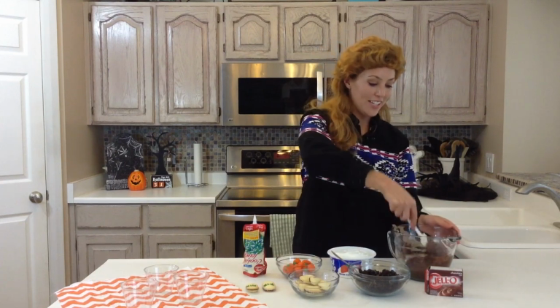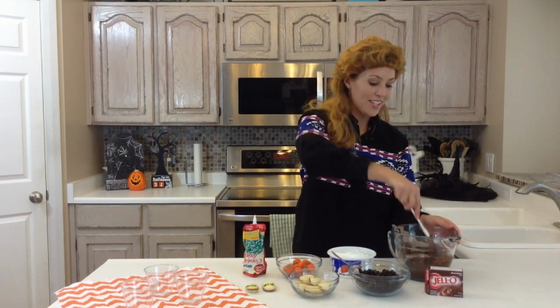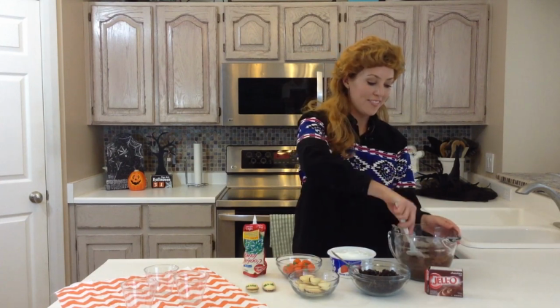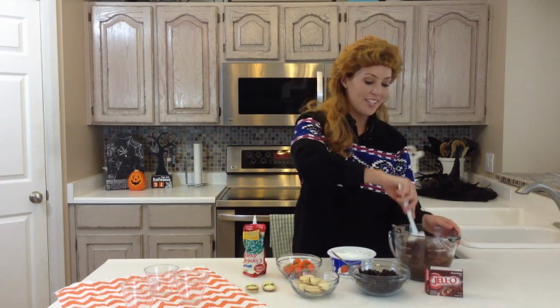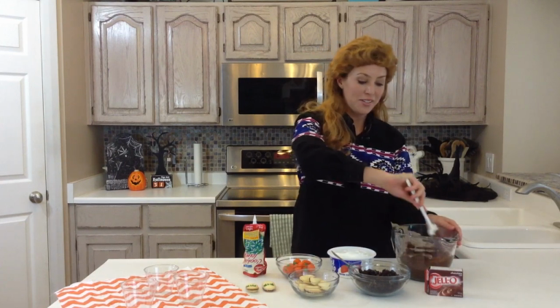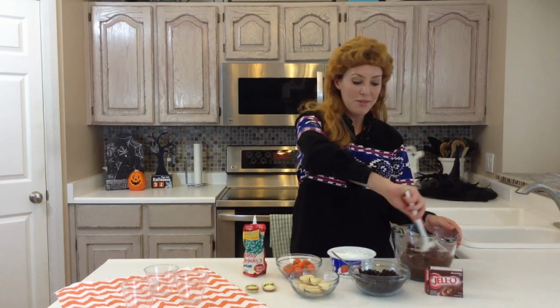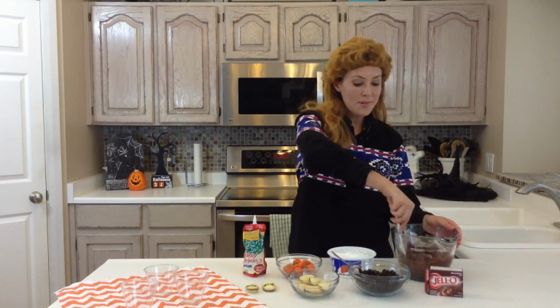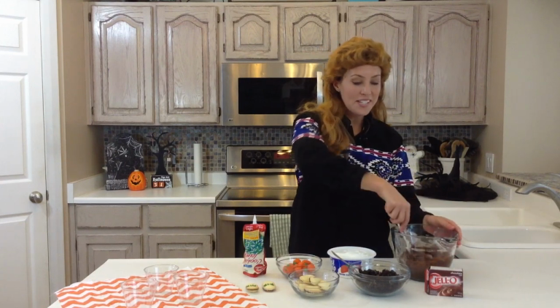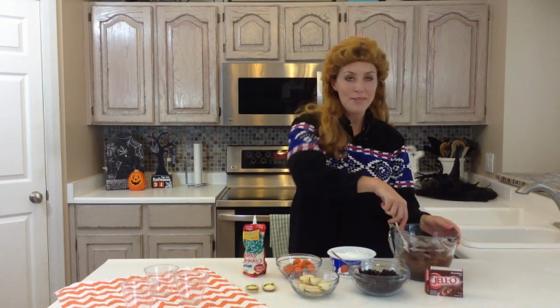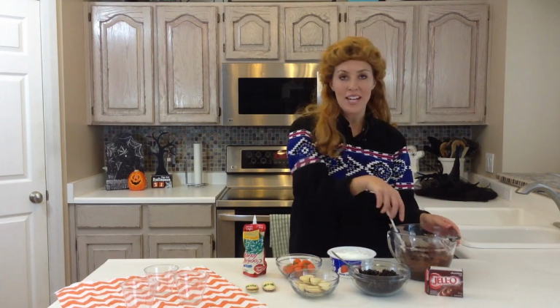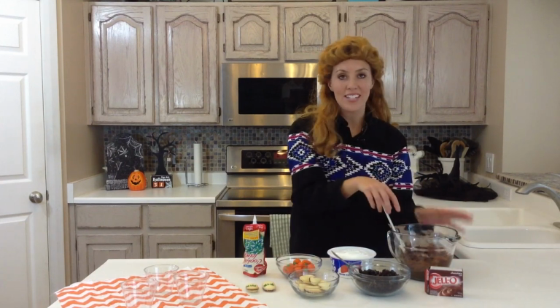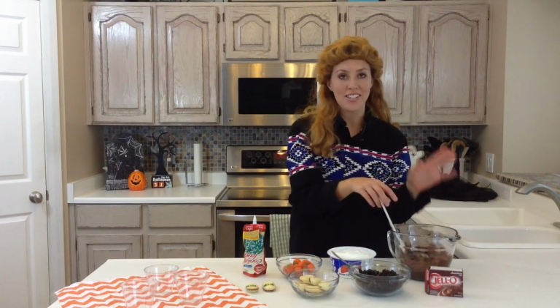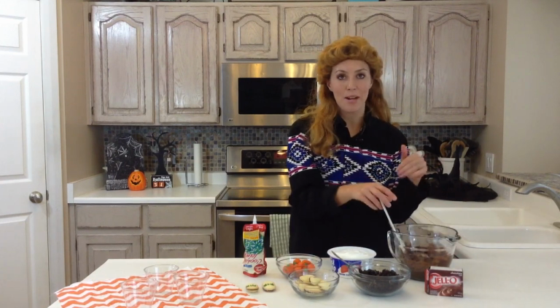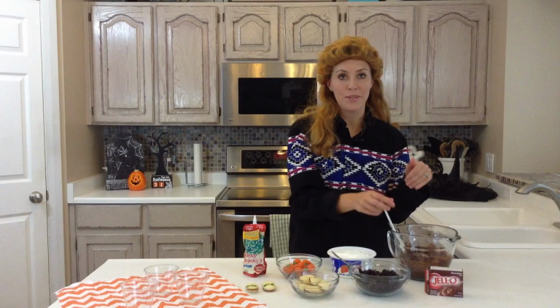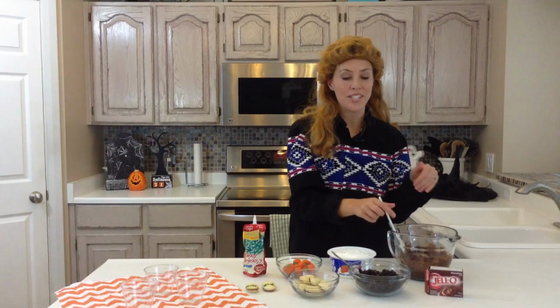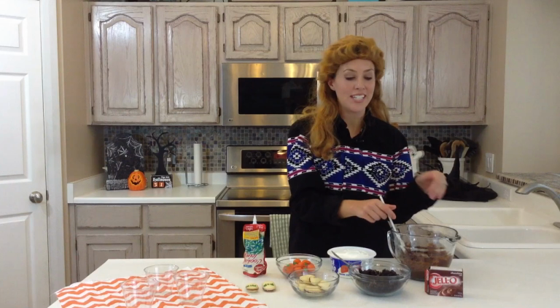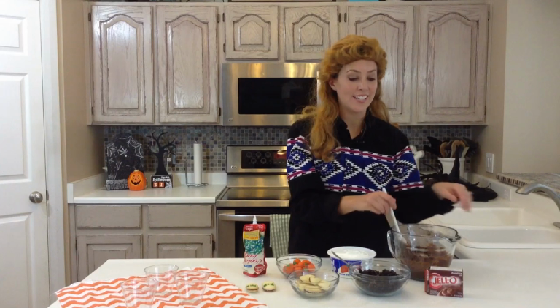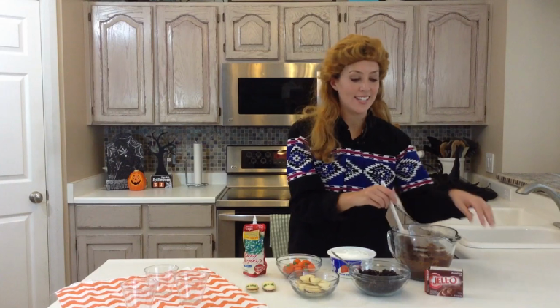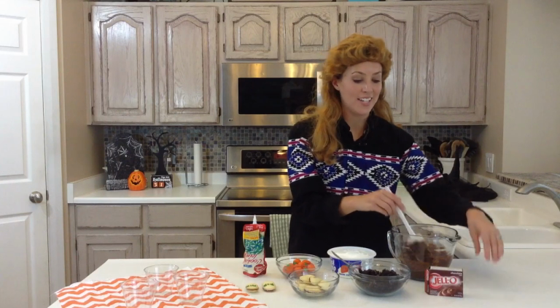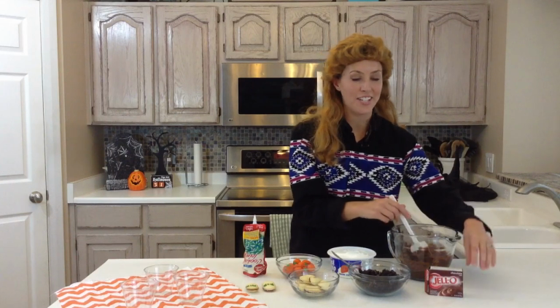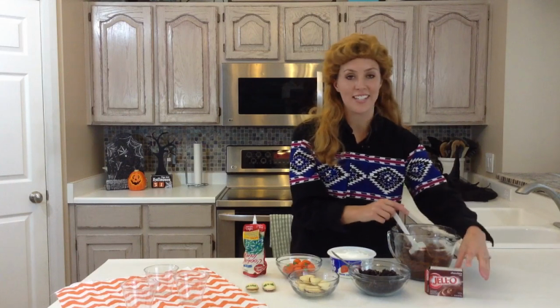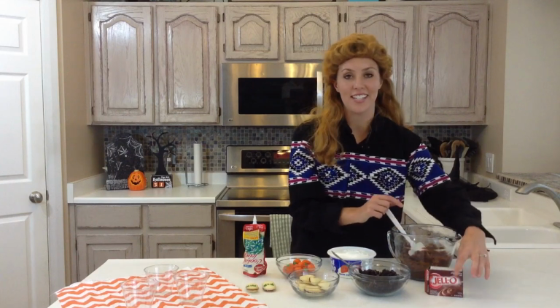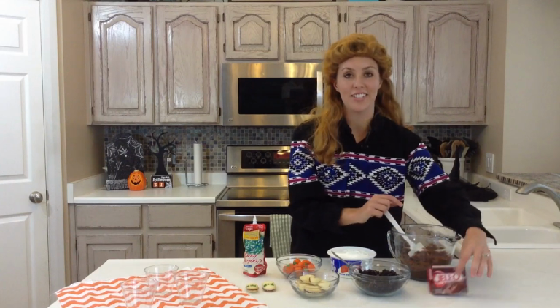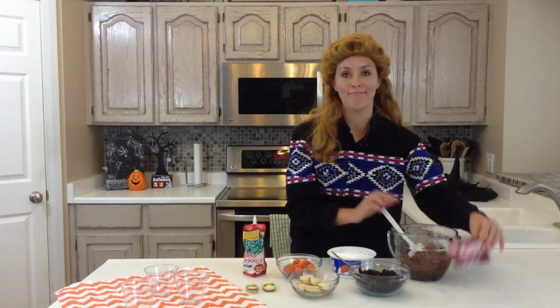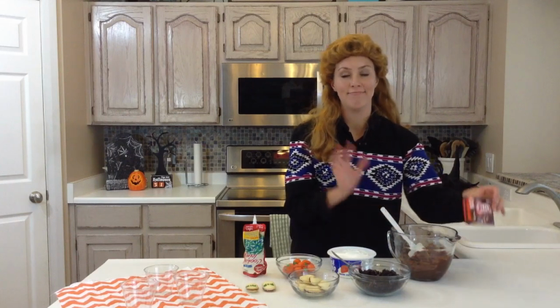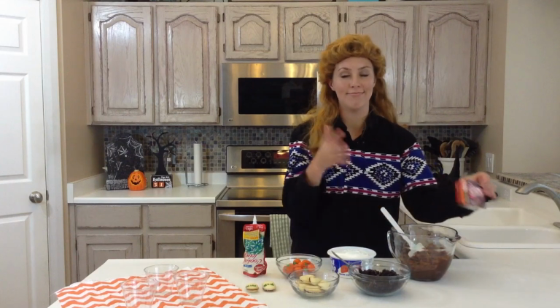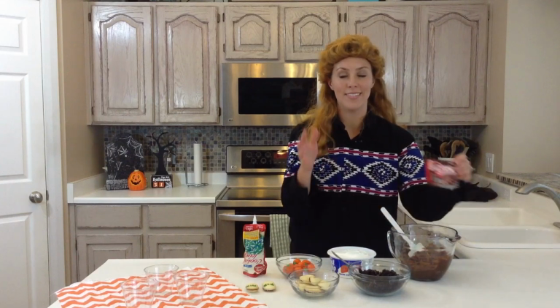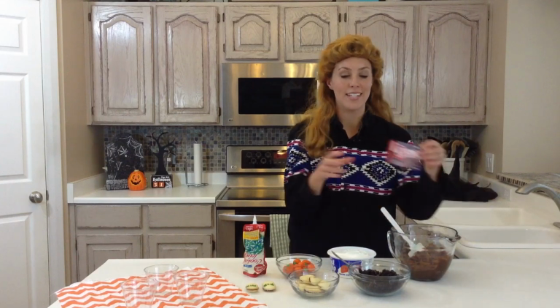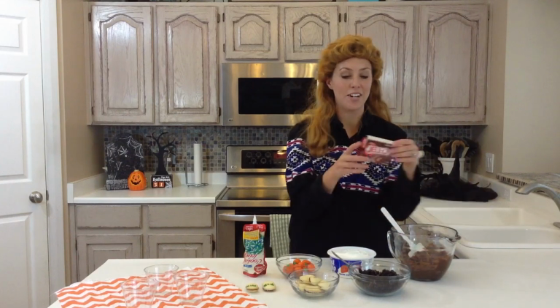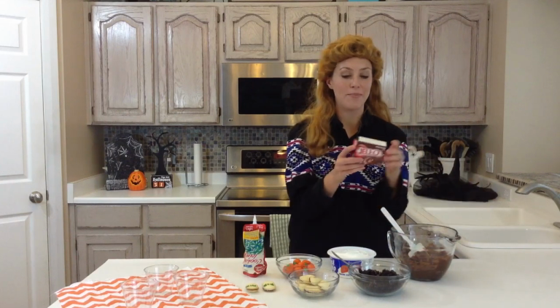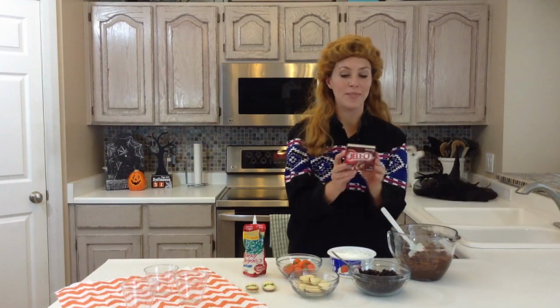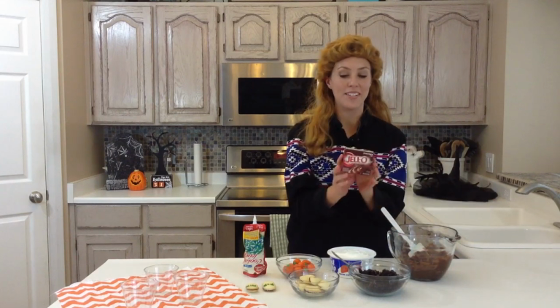Your kids will love these. They're super easy to make, just a couple of ingredients, and your kids could even decorate them themselves.